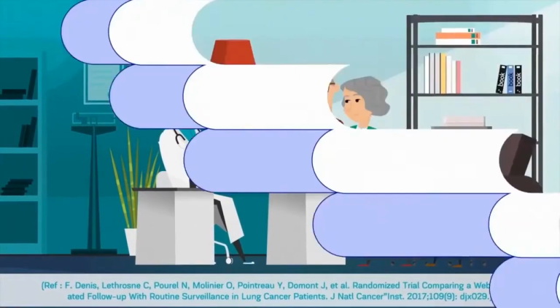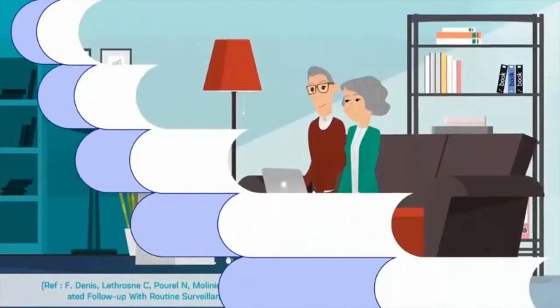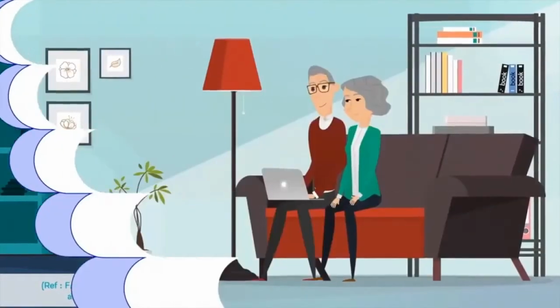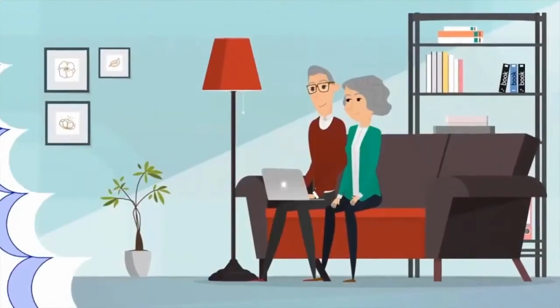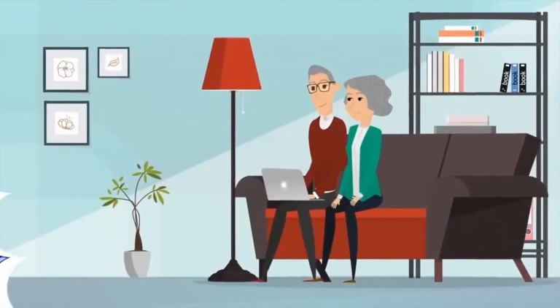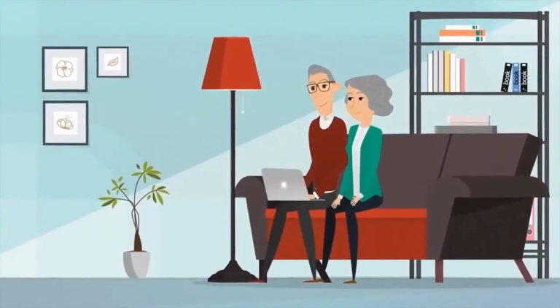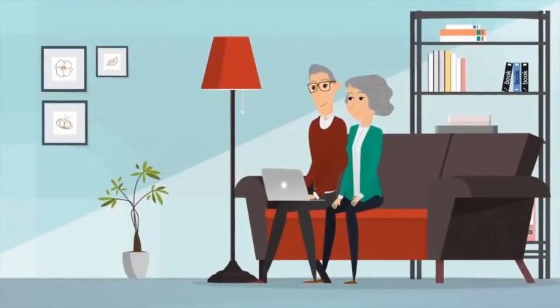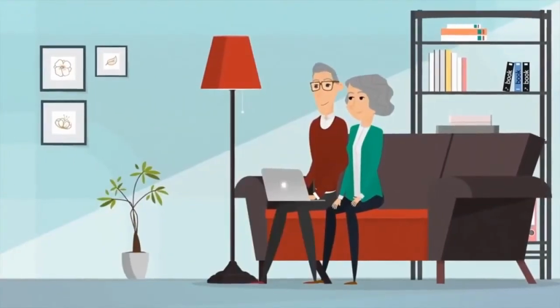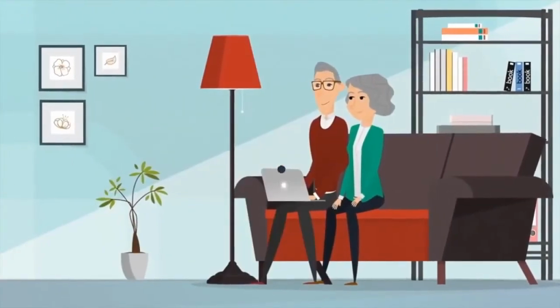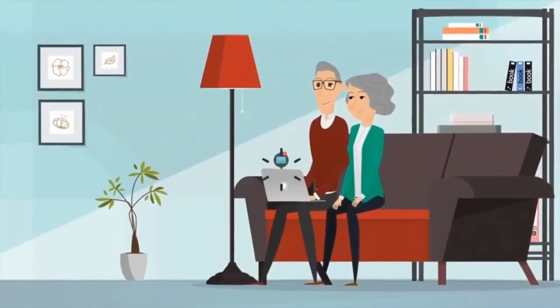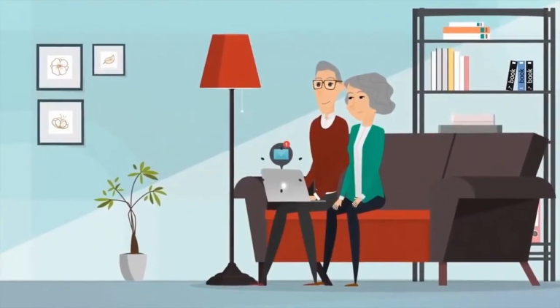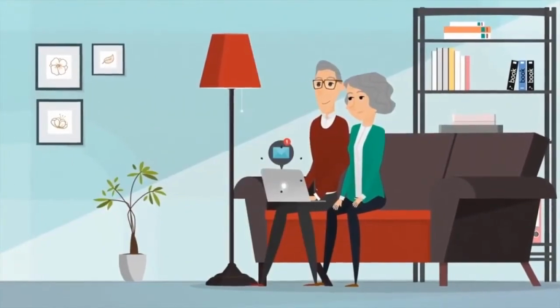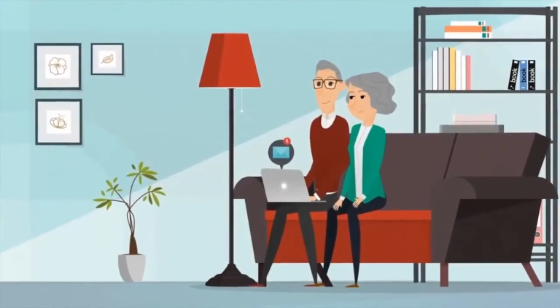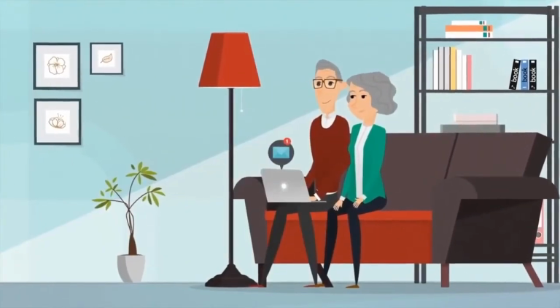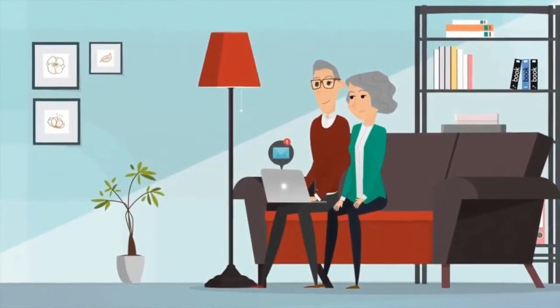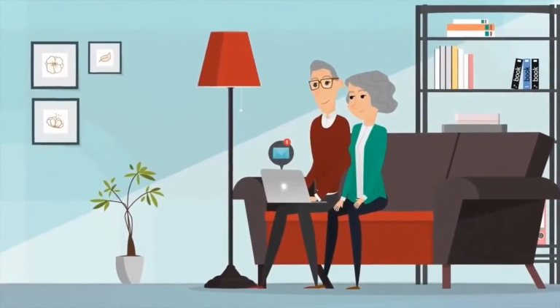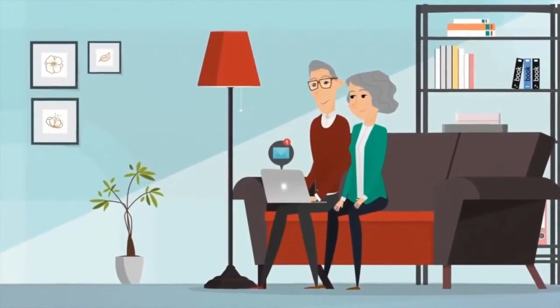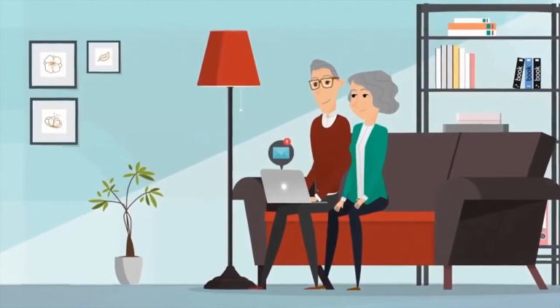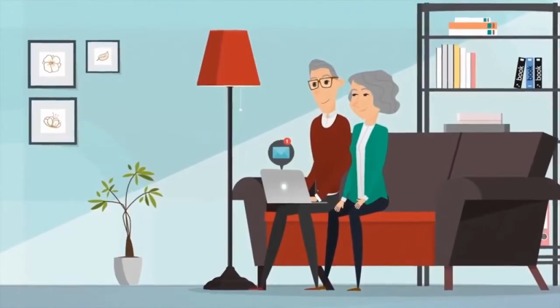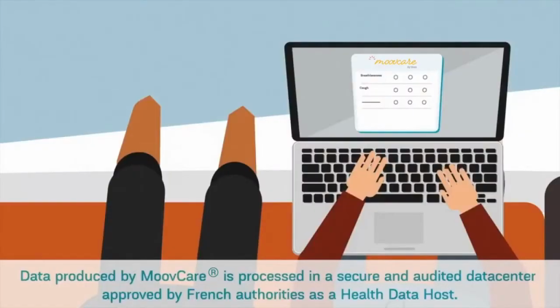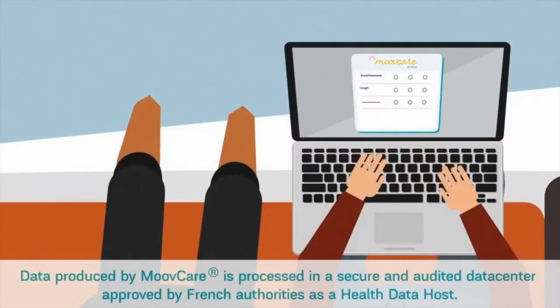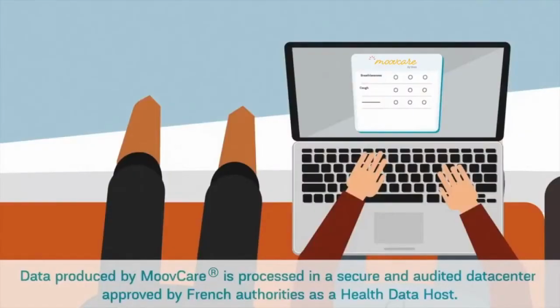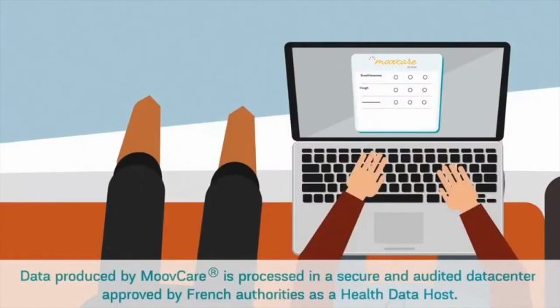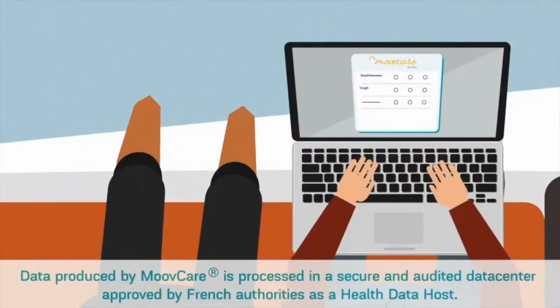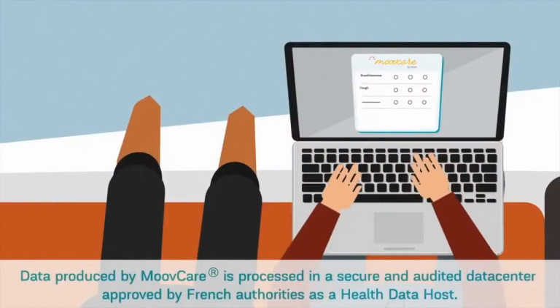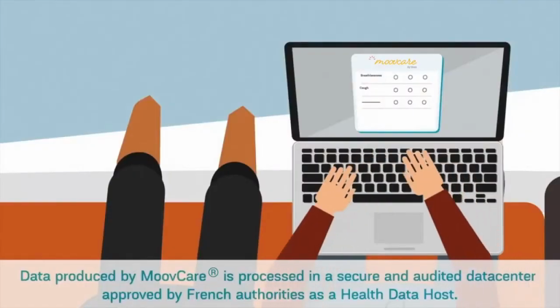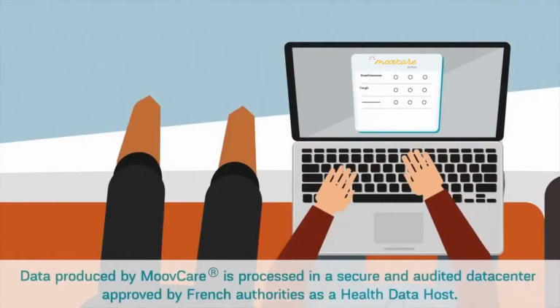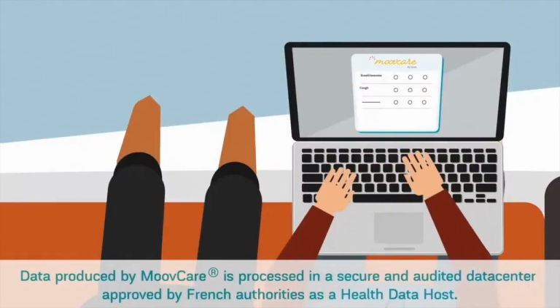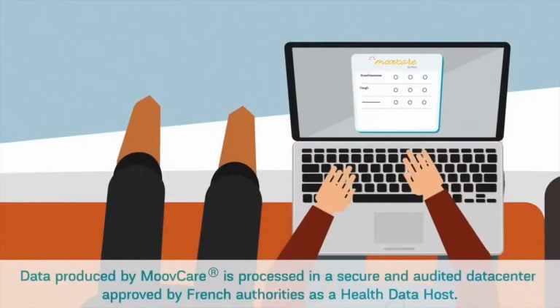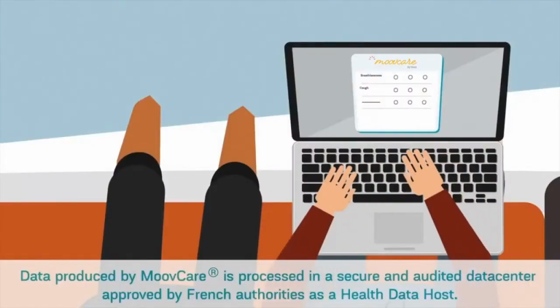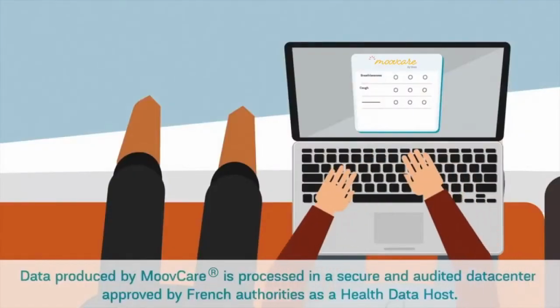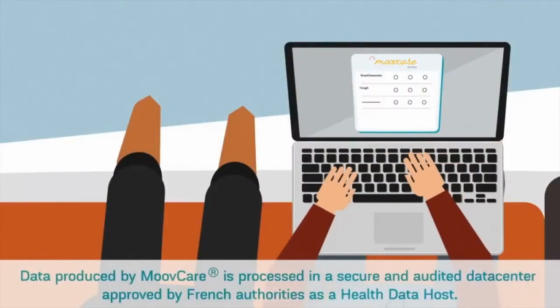MoveCare is easy to use. Once a week, you will receive your questionnaire in your personal mailbox.